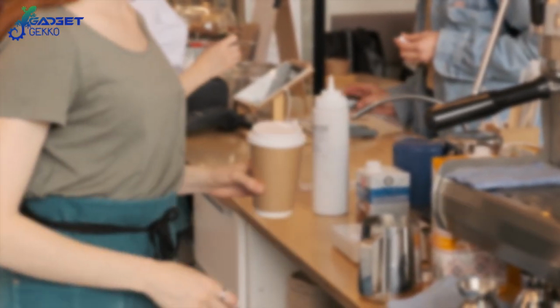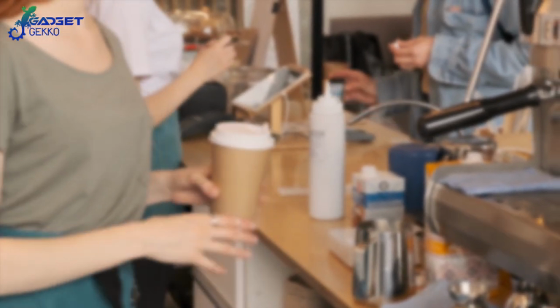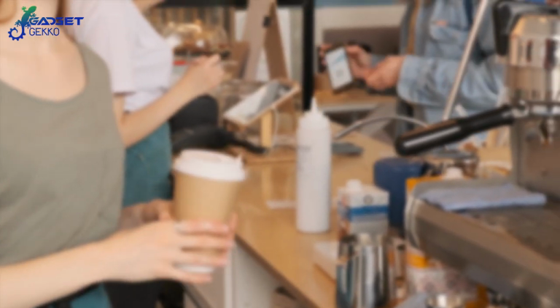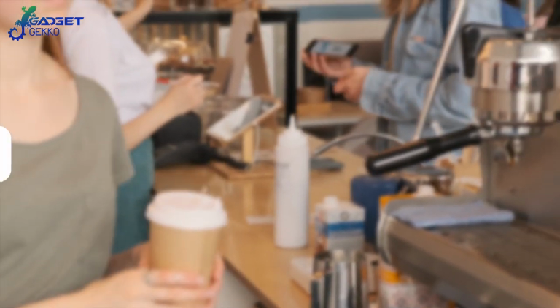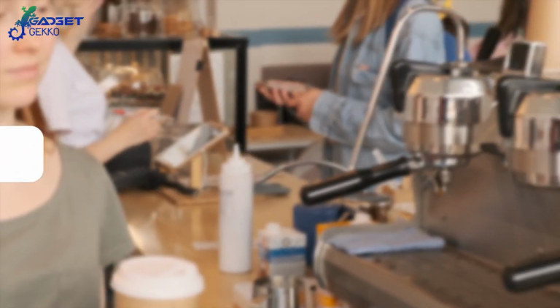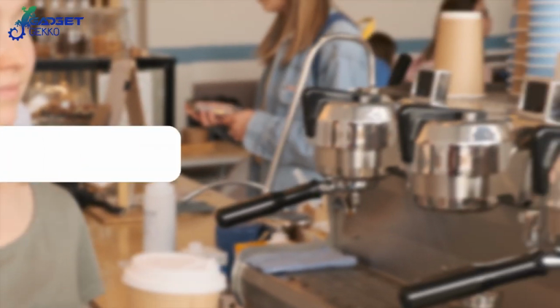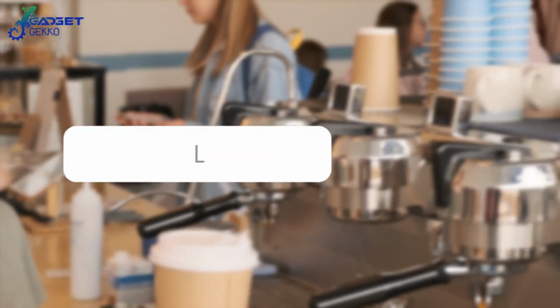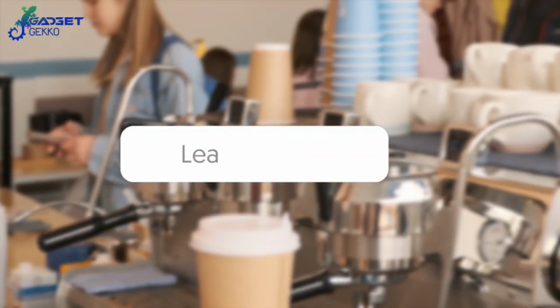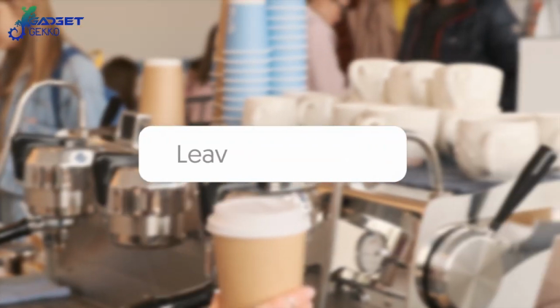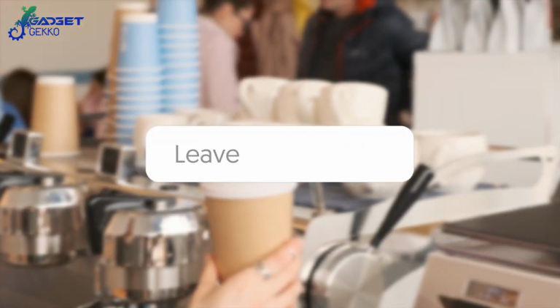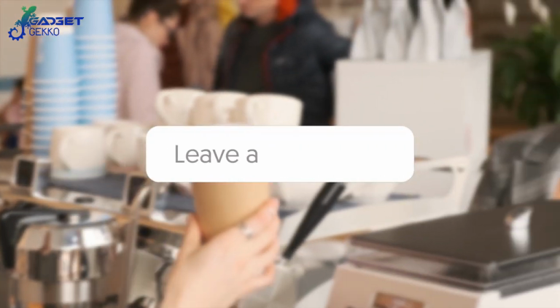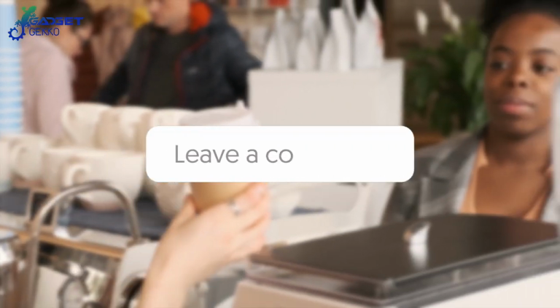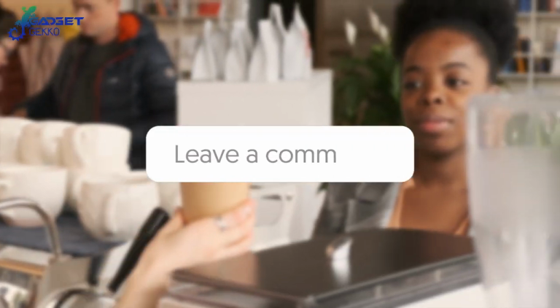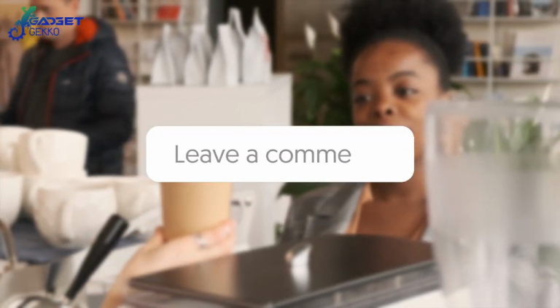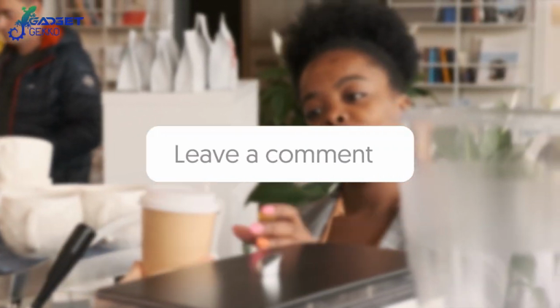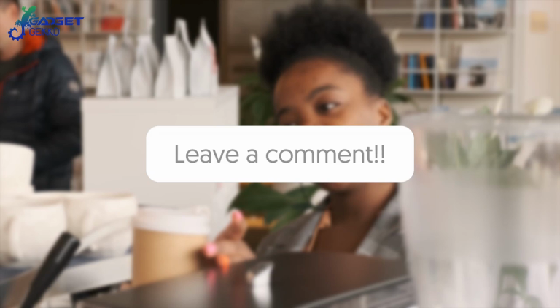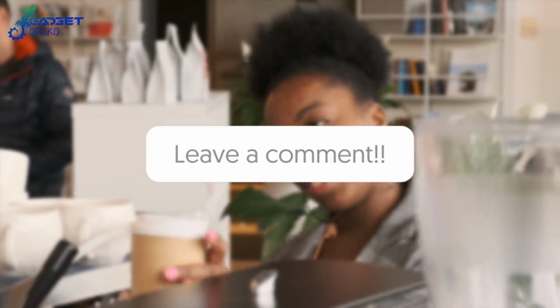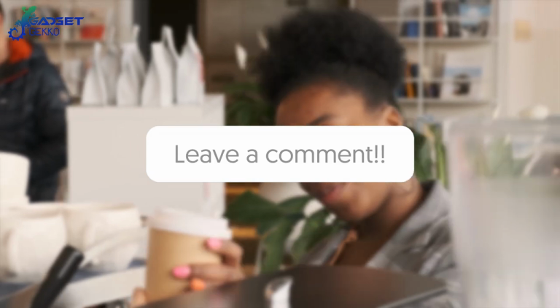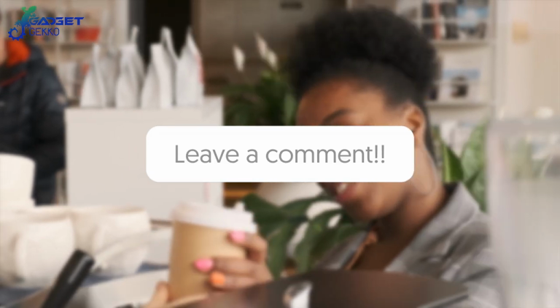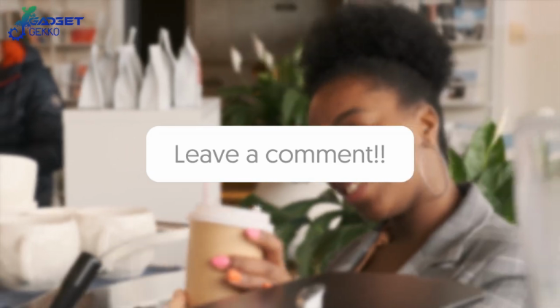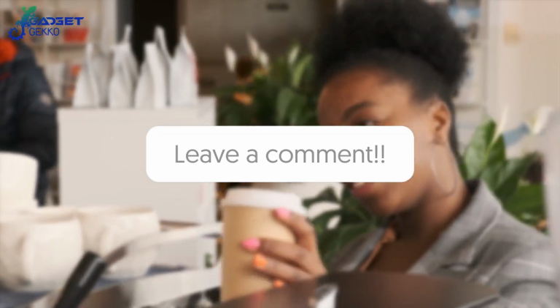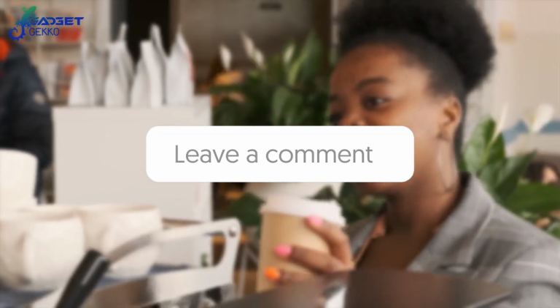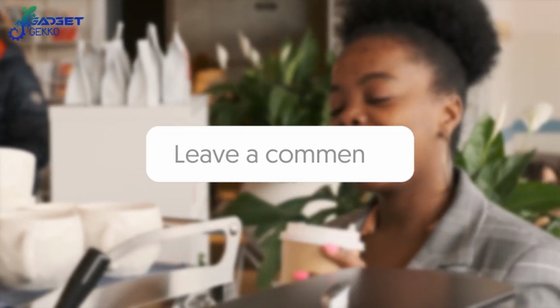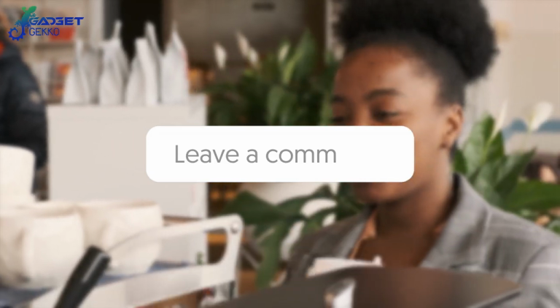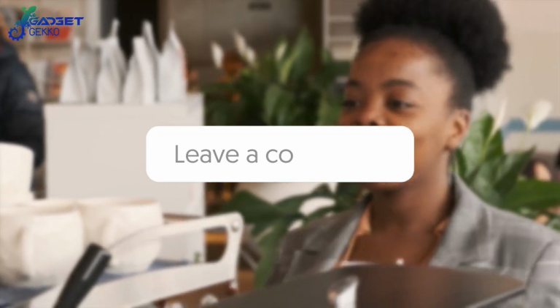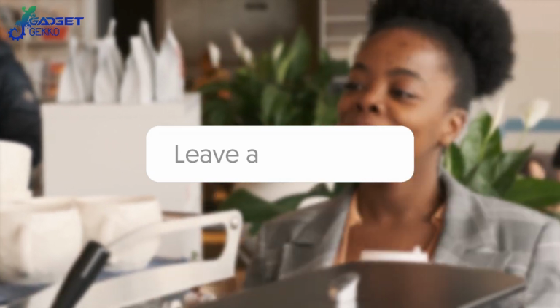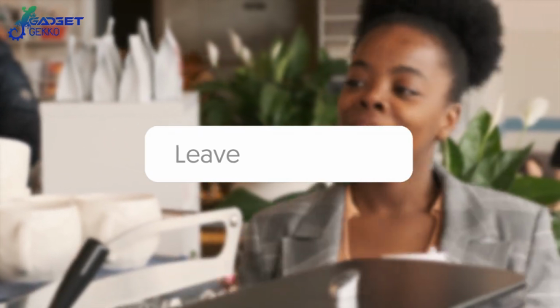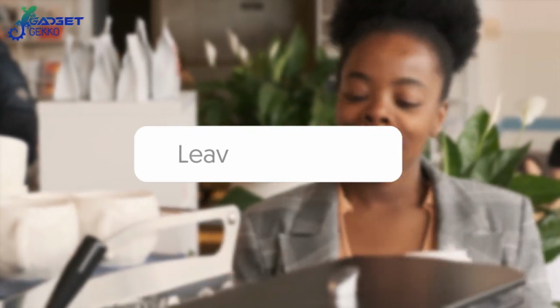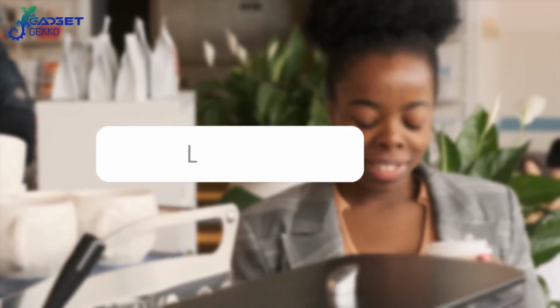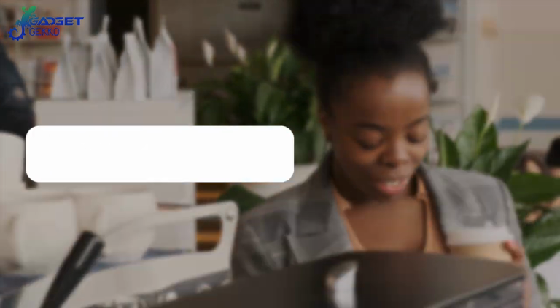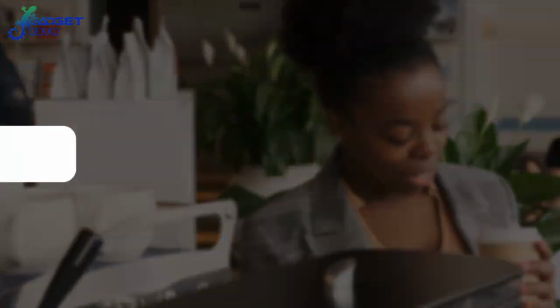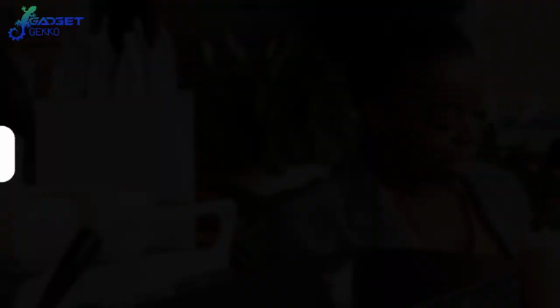What's the most you've ever paid for an espresso? Leave a comment below — we're curious as to who's paid the most.